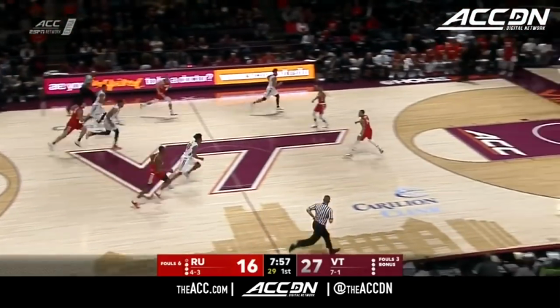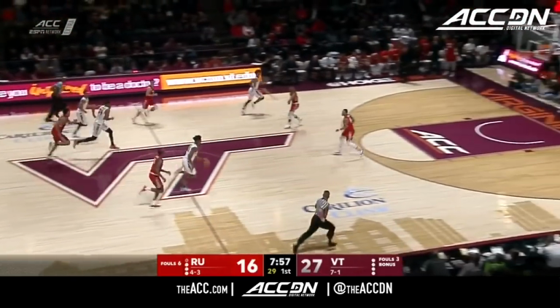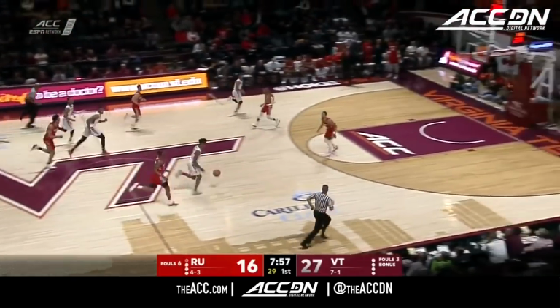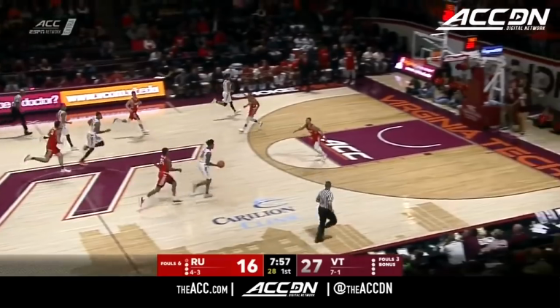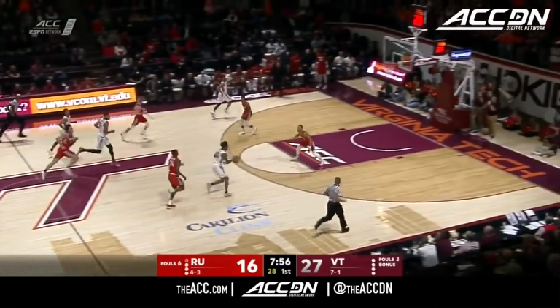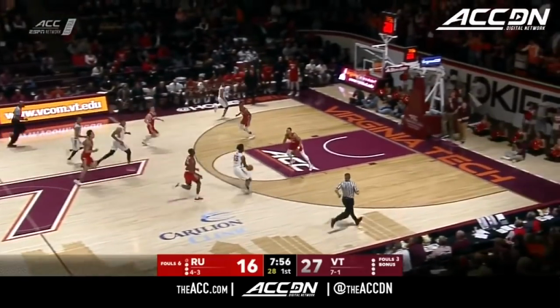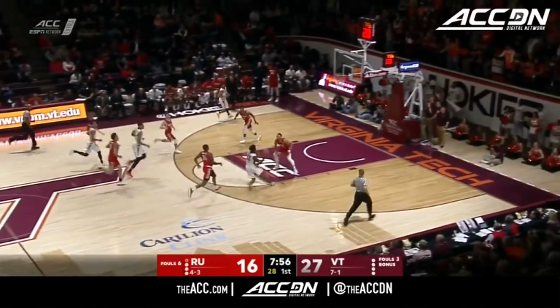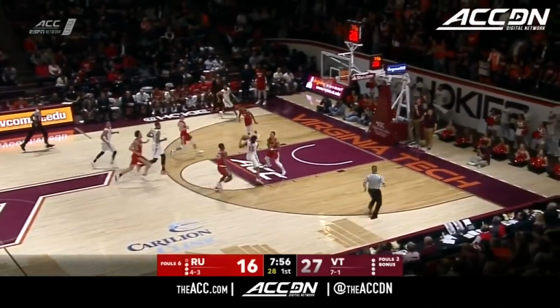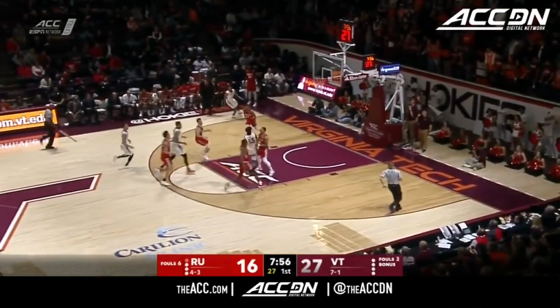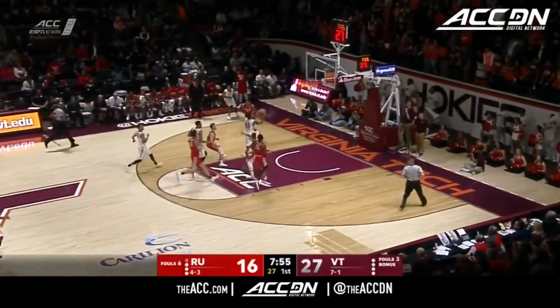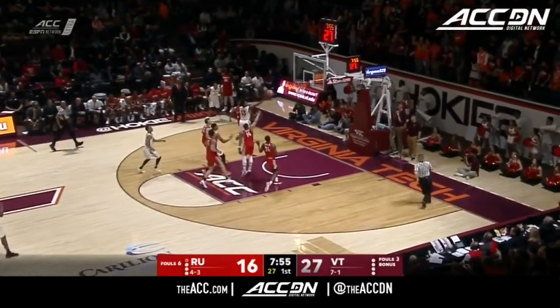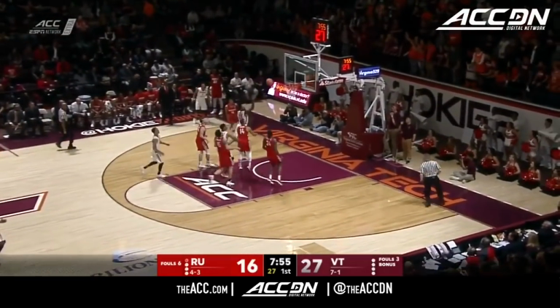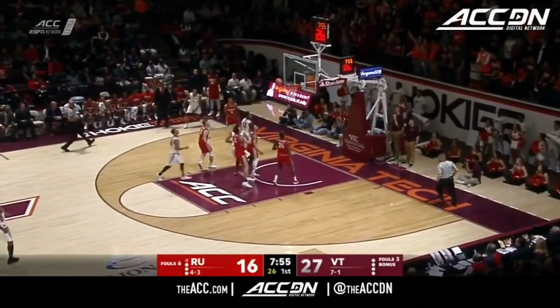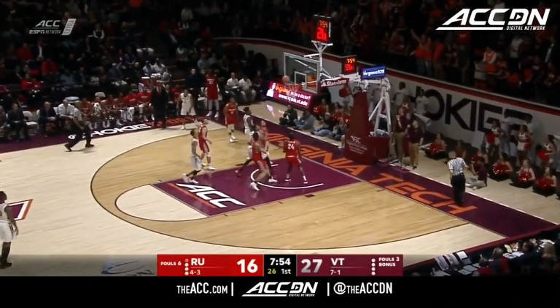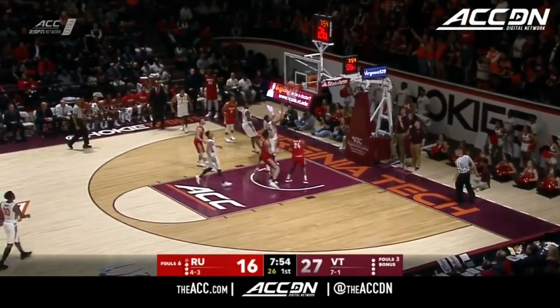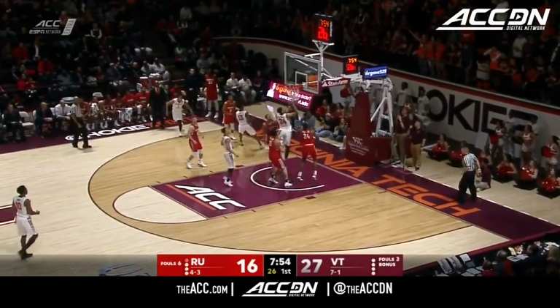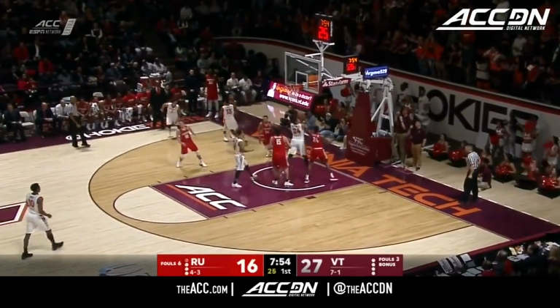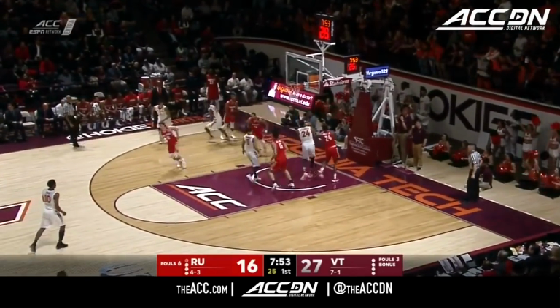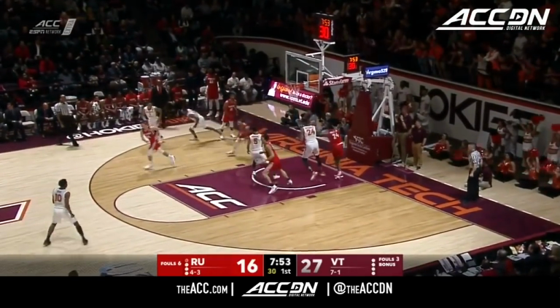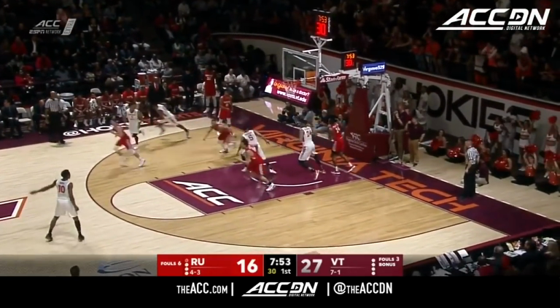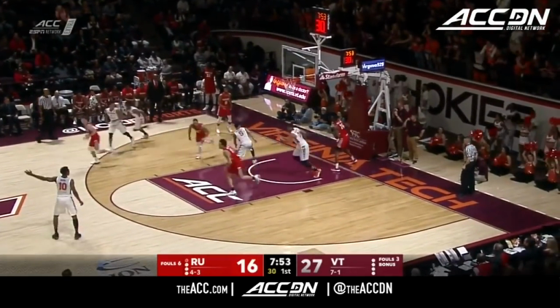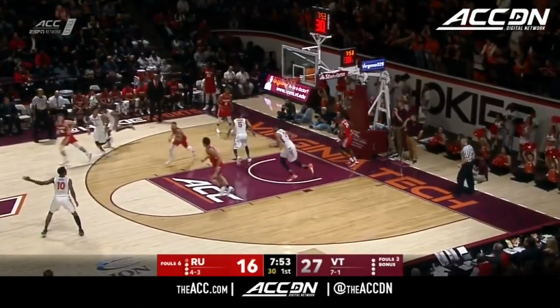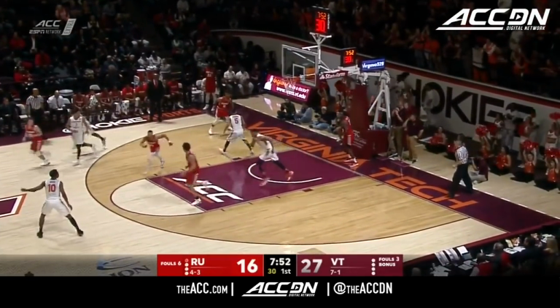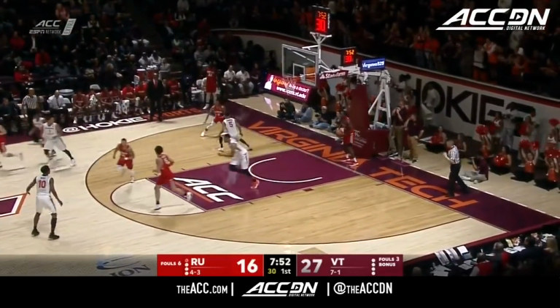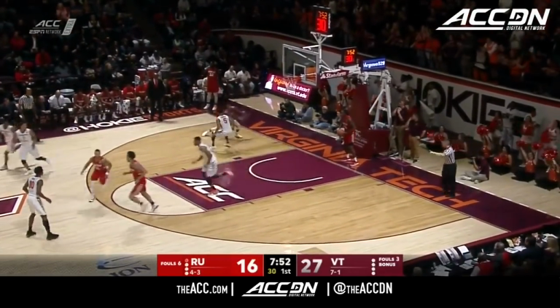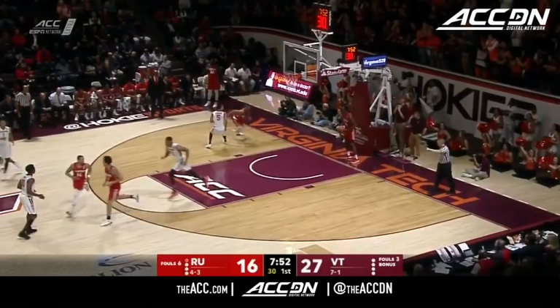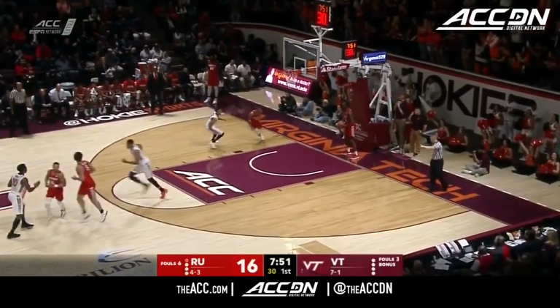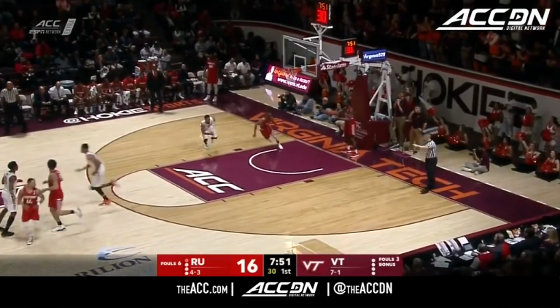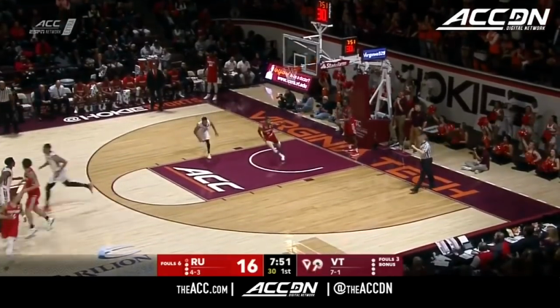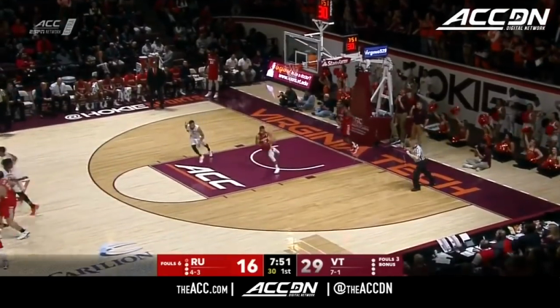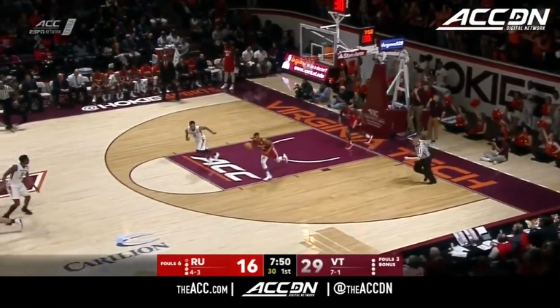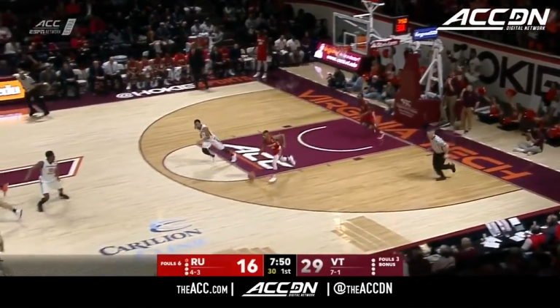No good that time. One for two from distance. Ahmed Hill, what a little scoot pass that he sends. Finger roll for two.